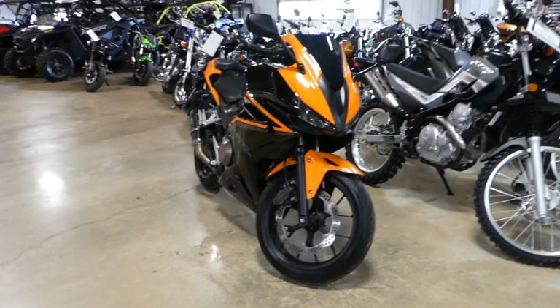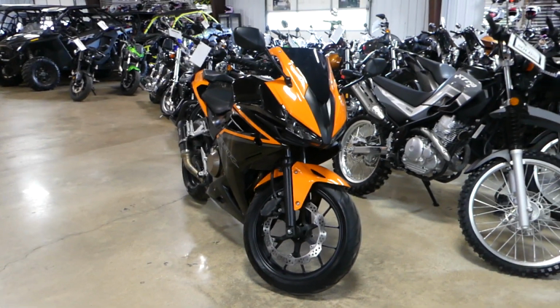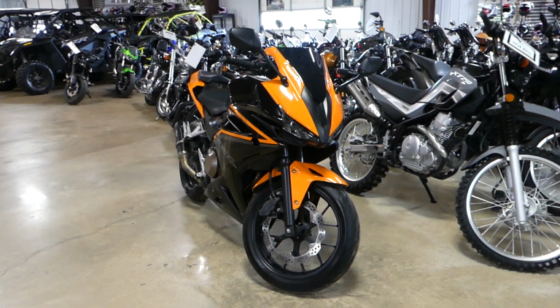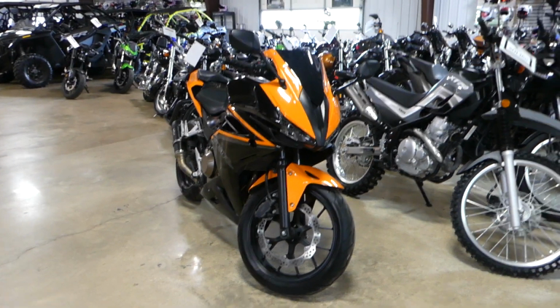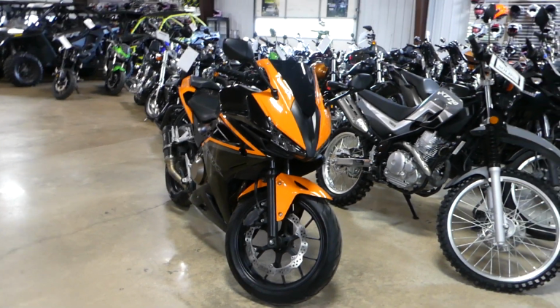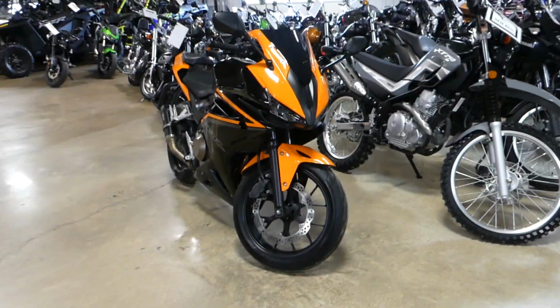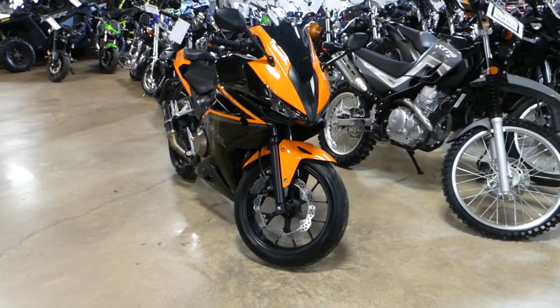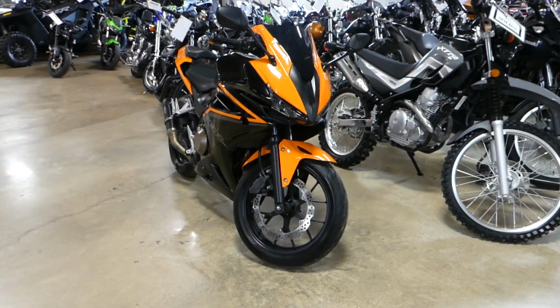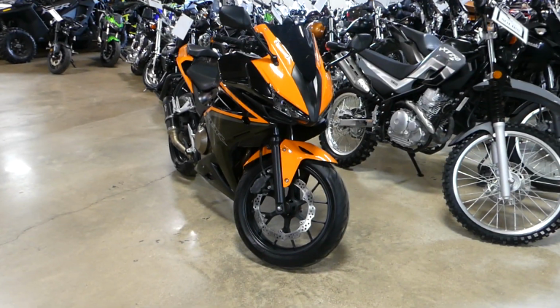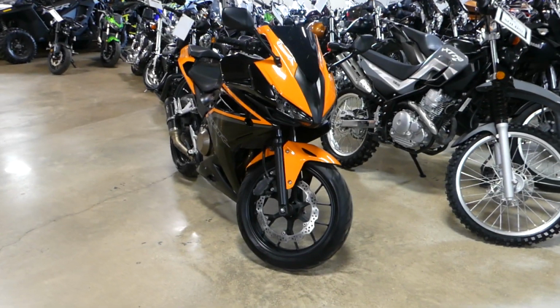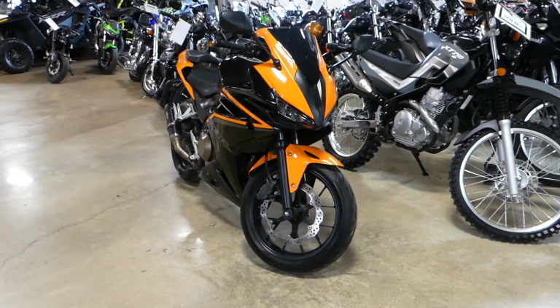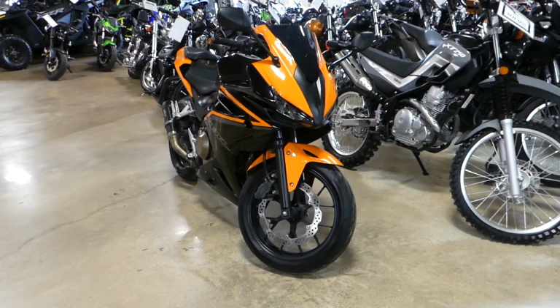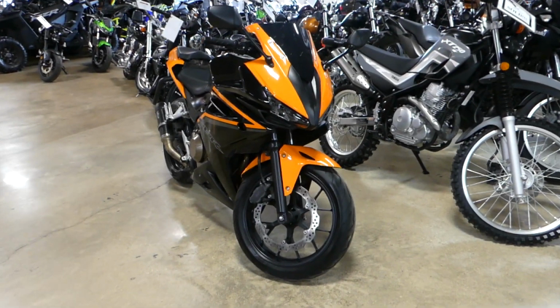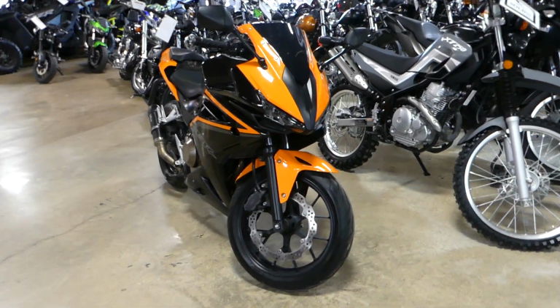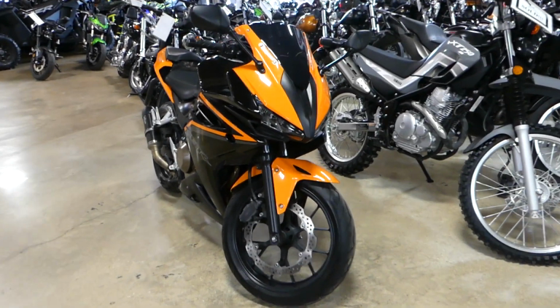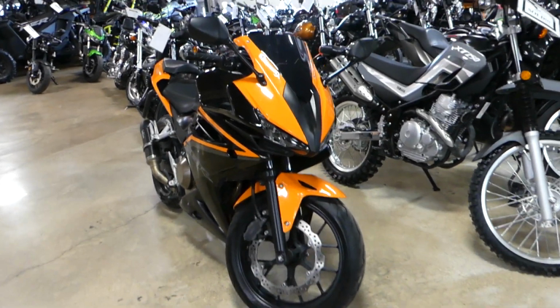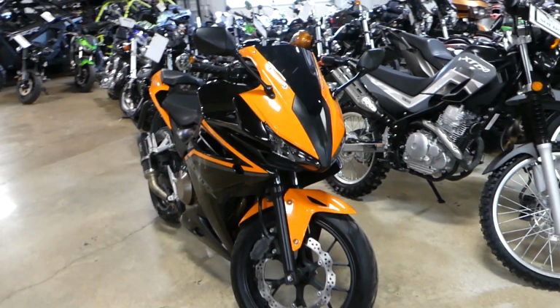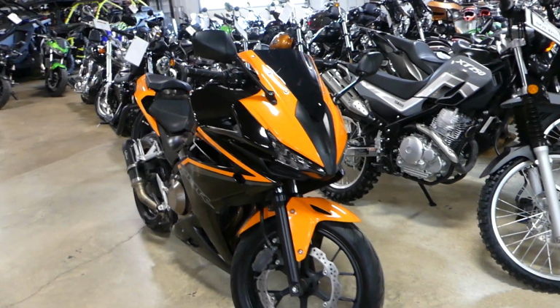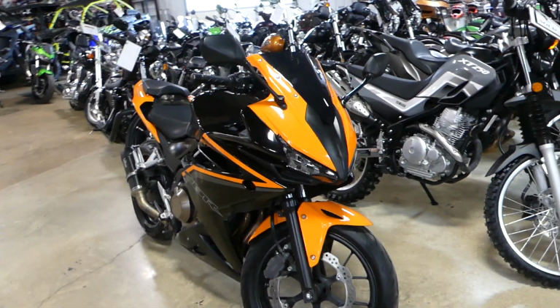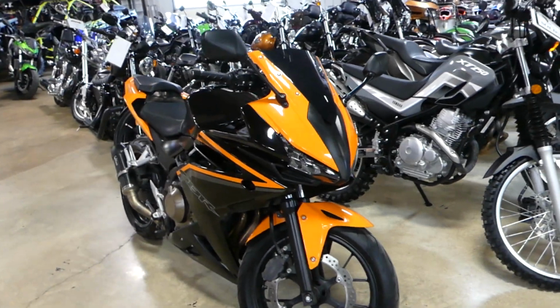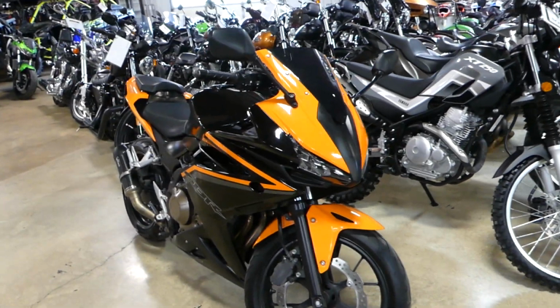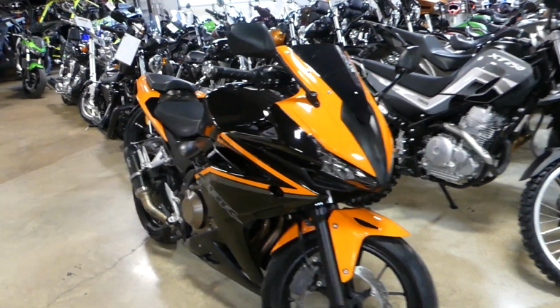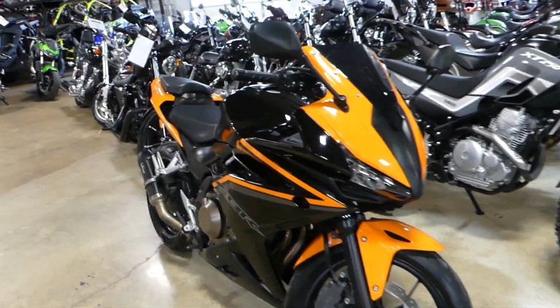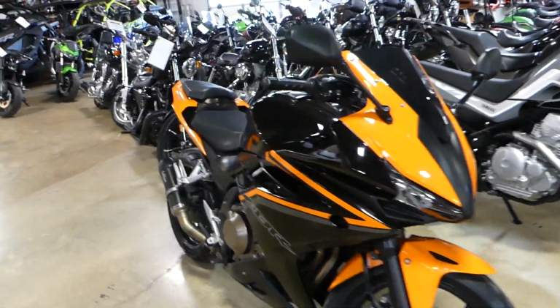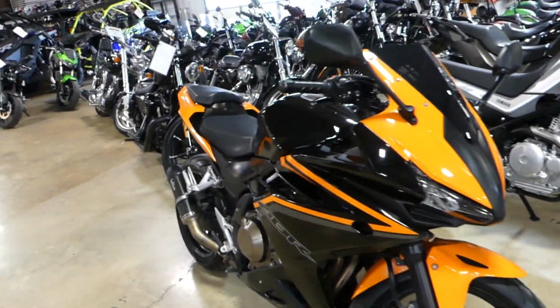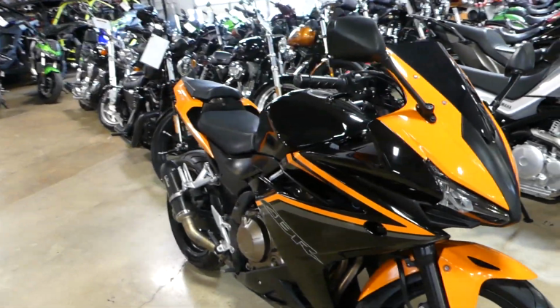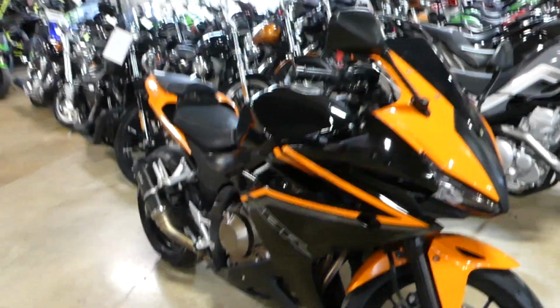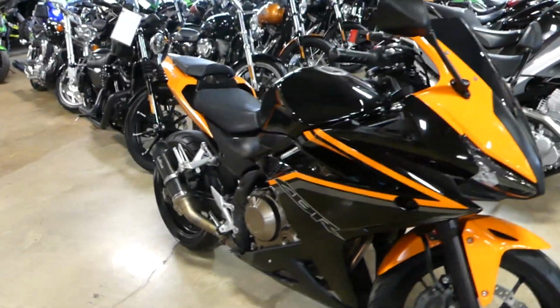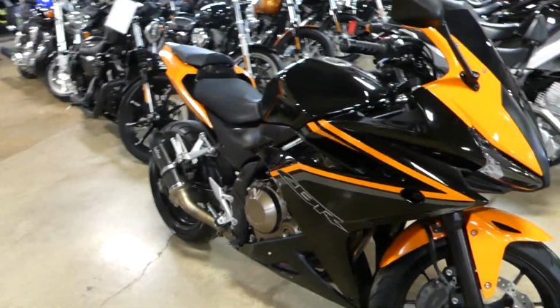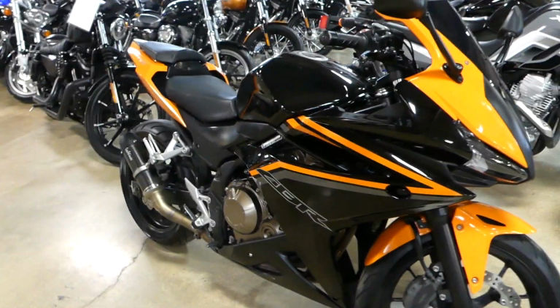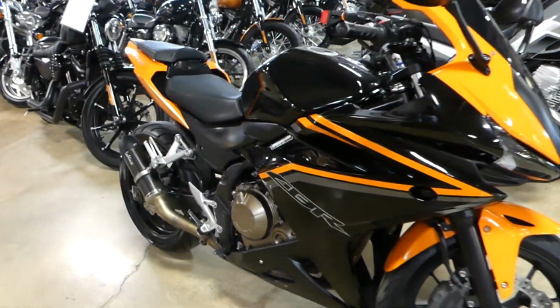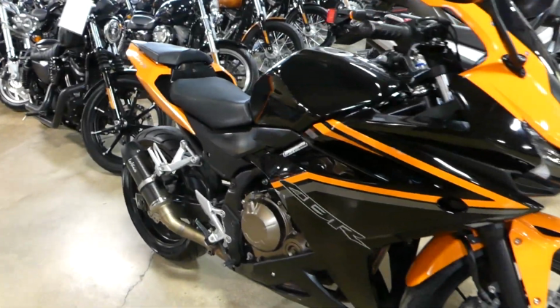2018 Honda CBR500R. It's orange and black — a very nice looking color scheme. I like it.